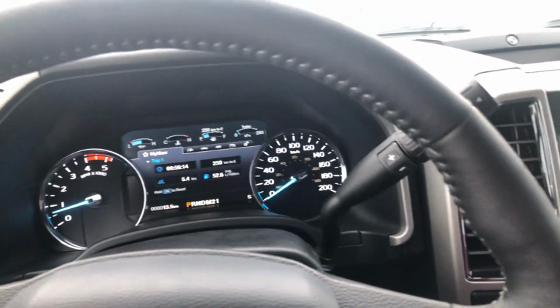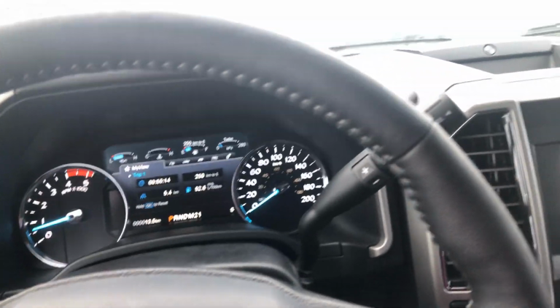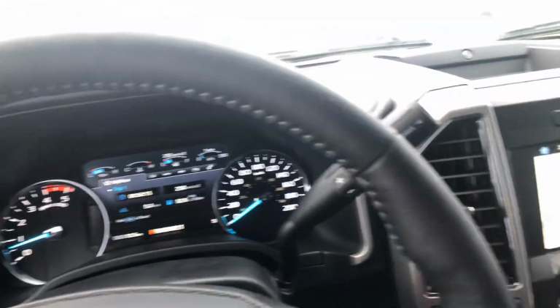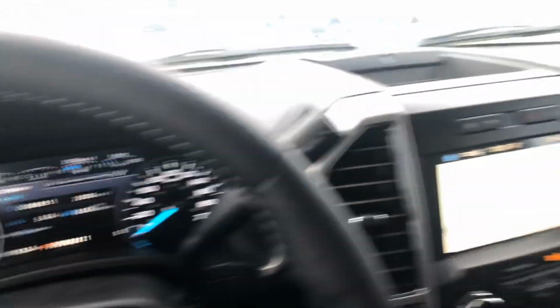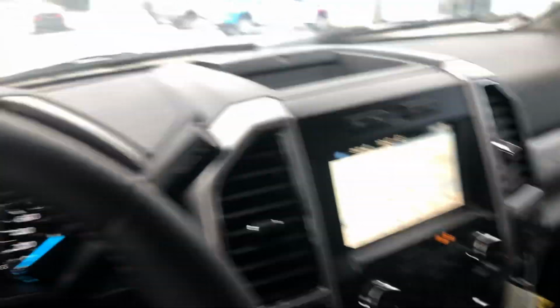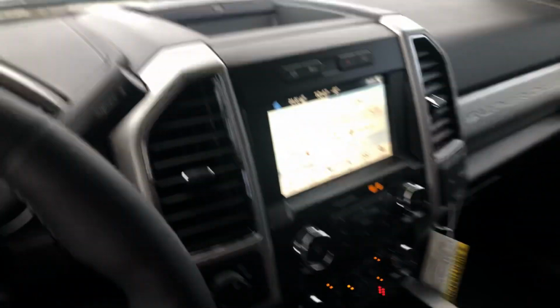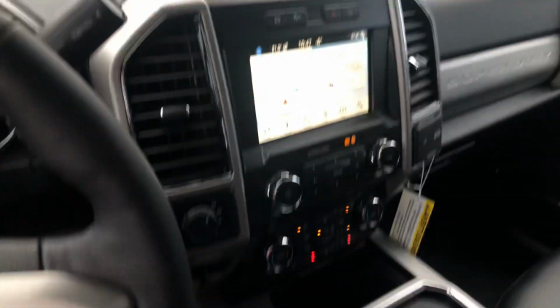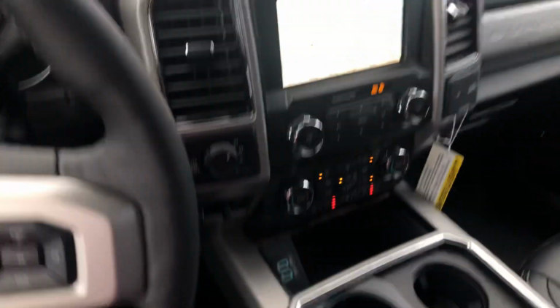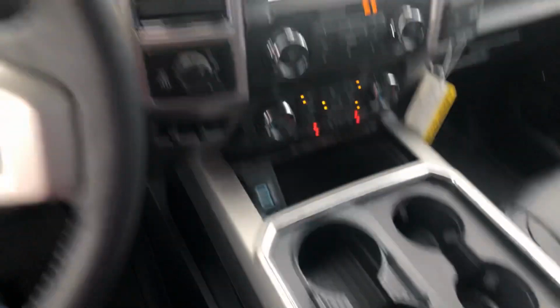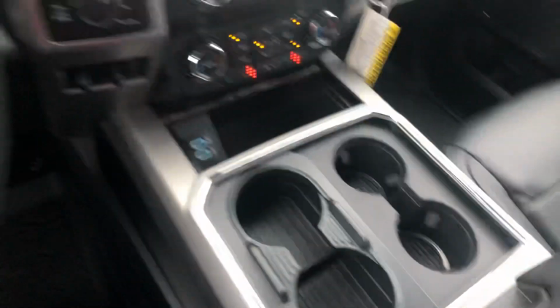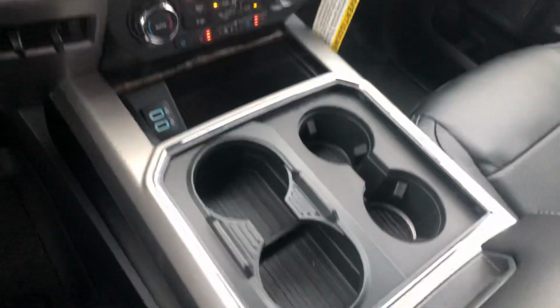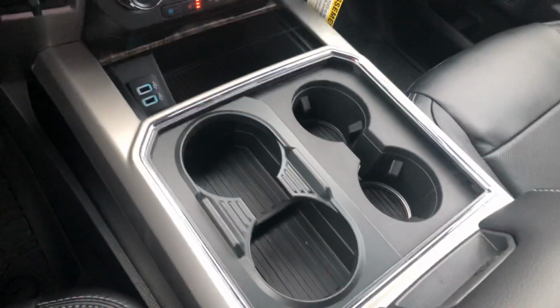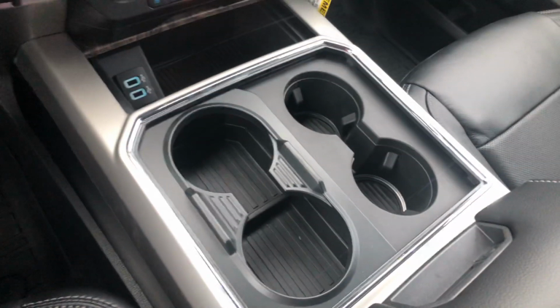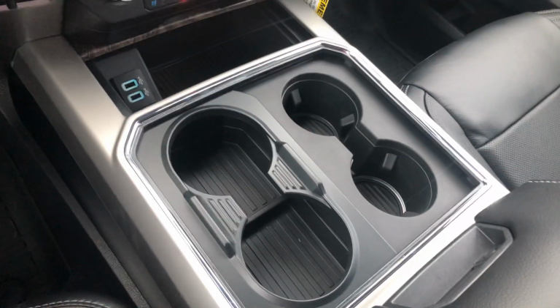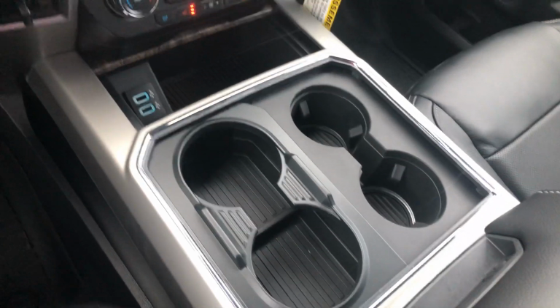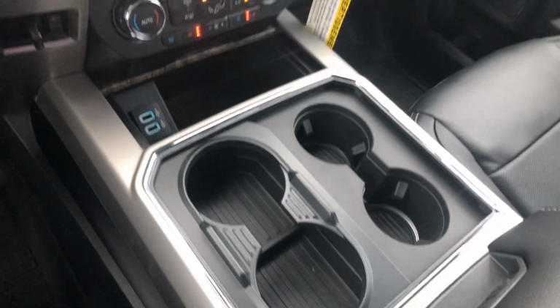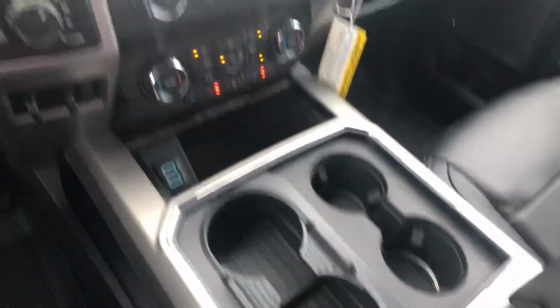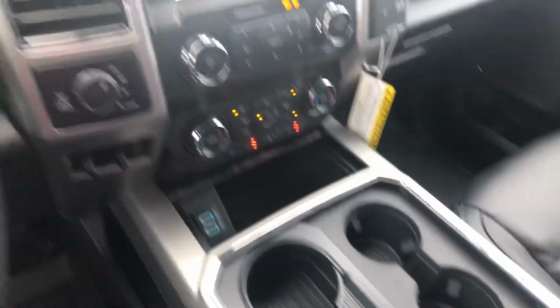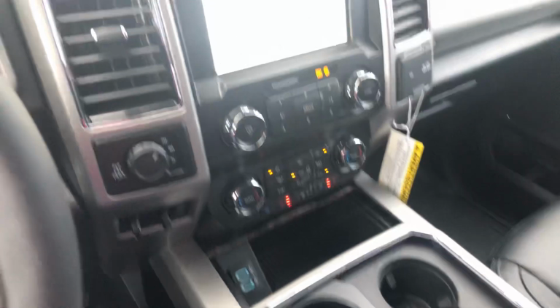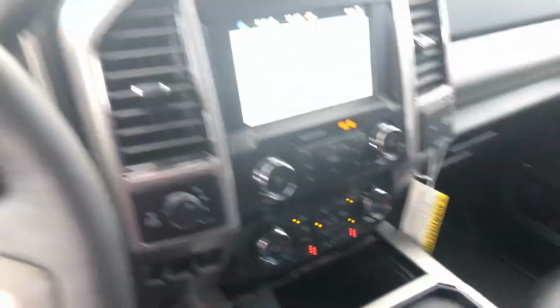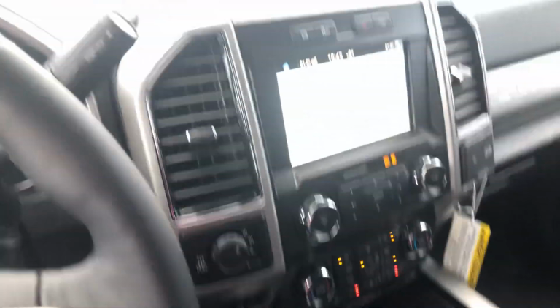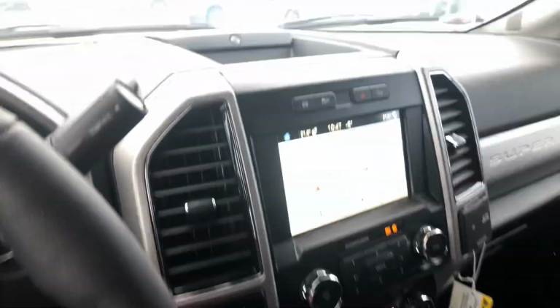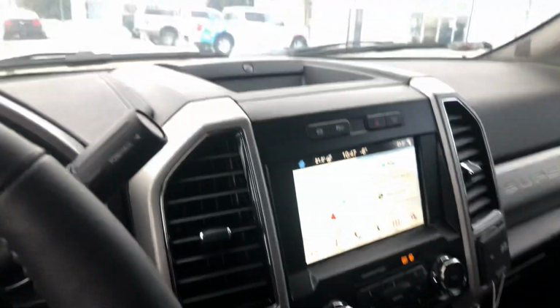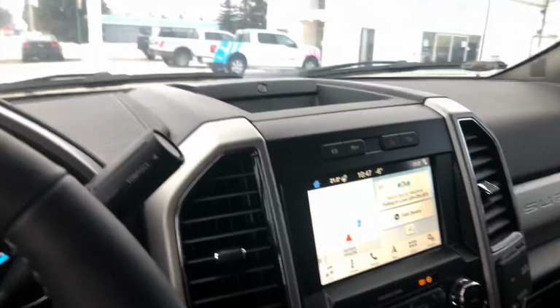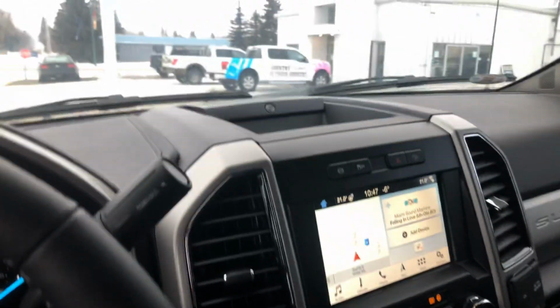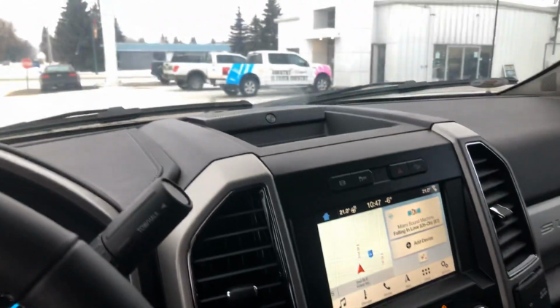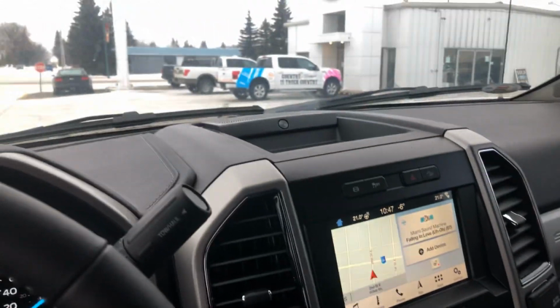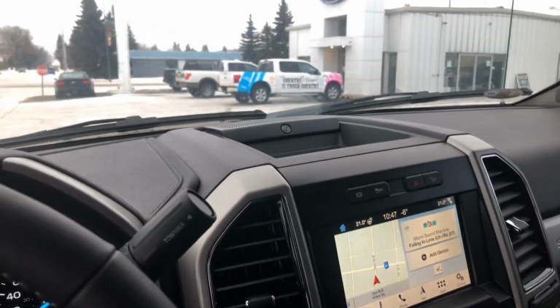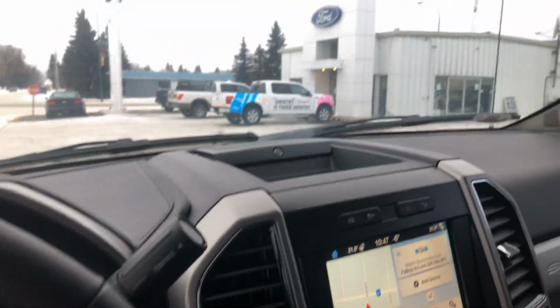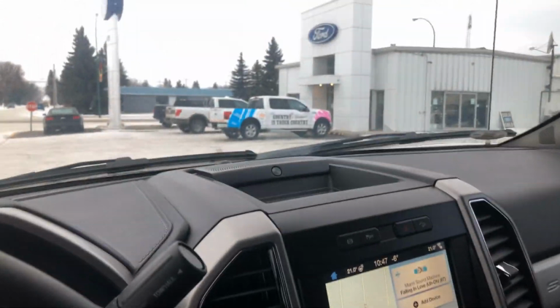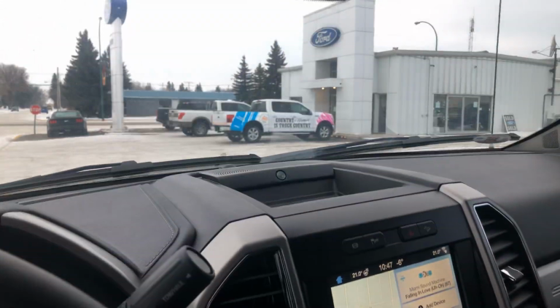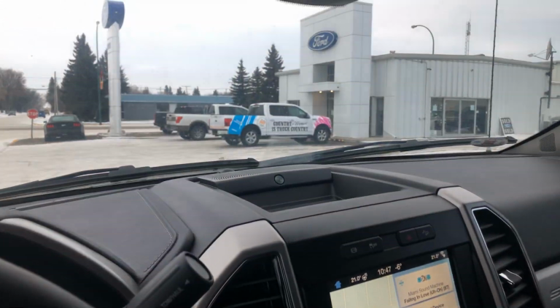It does have that console in the middle as well. So let me know what you think and I'll be in touch with you today.